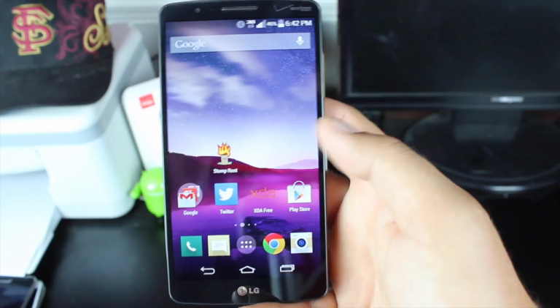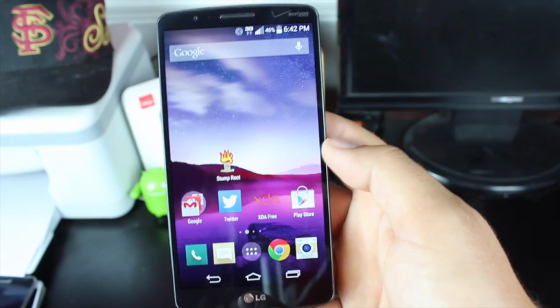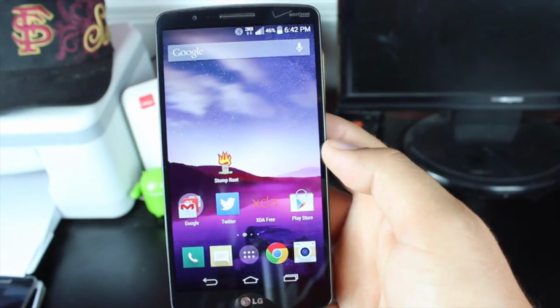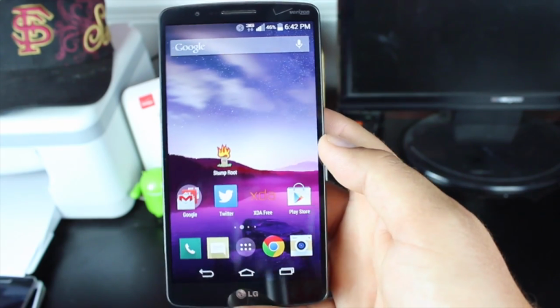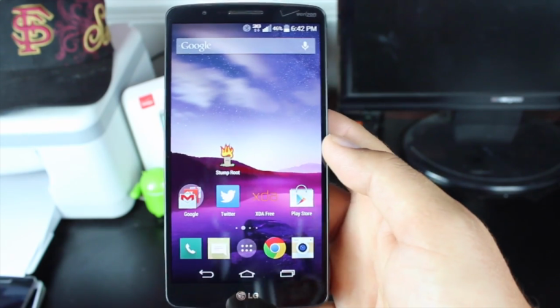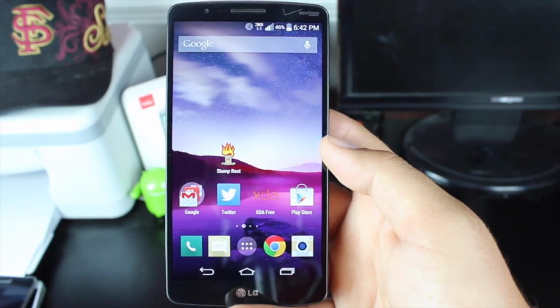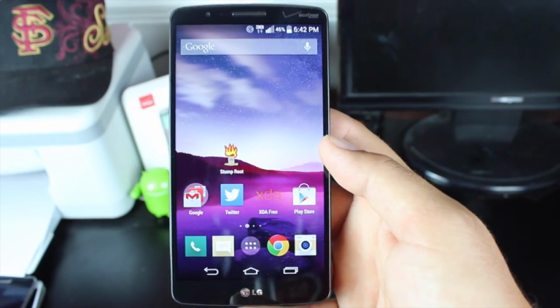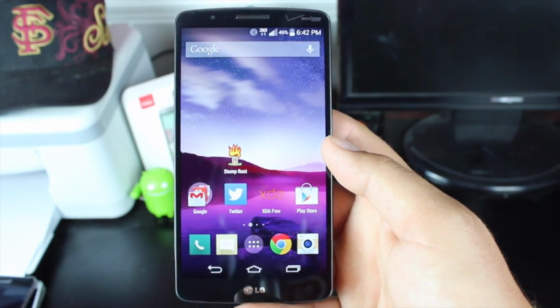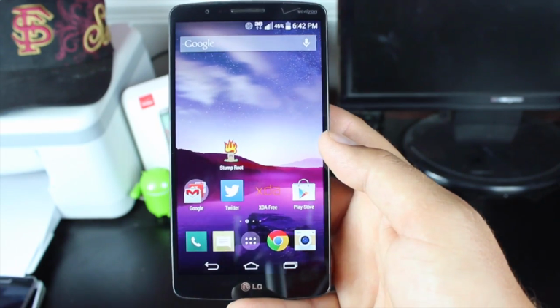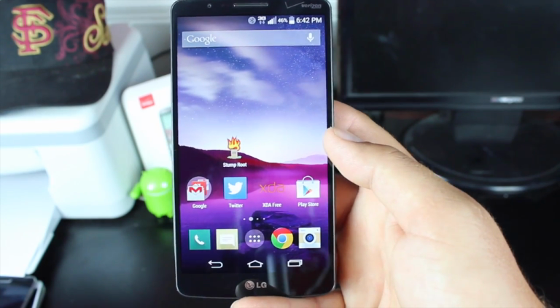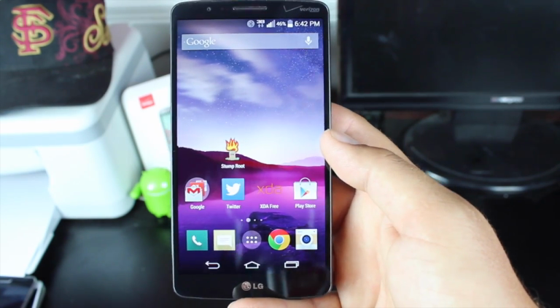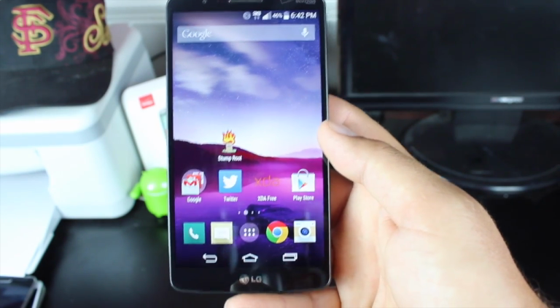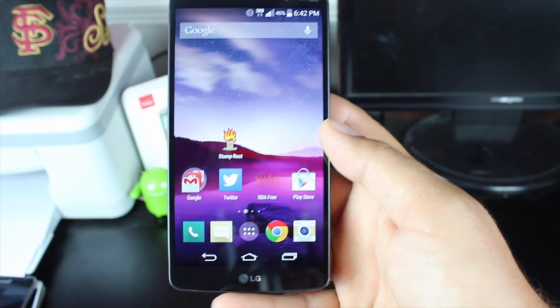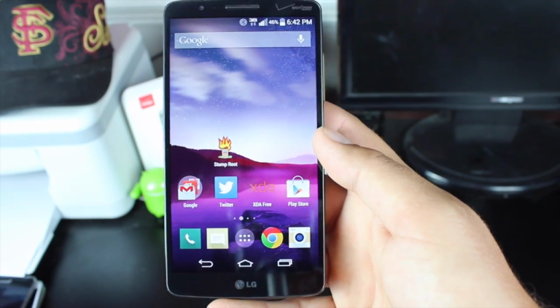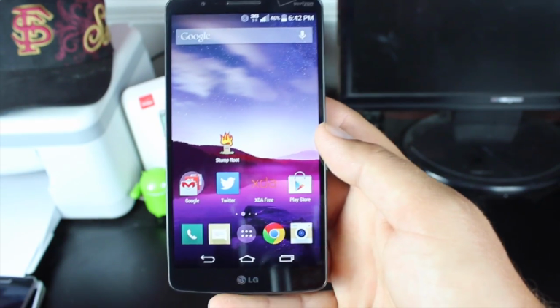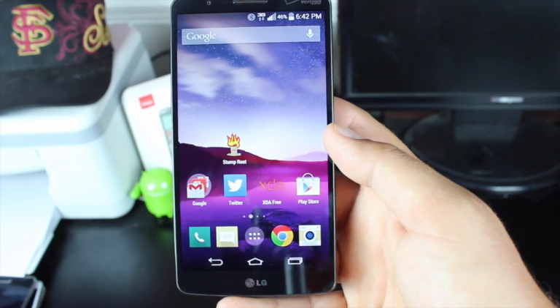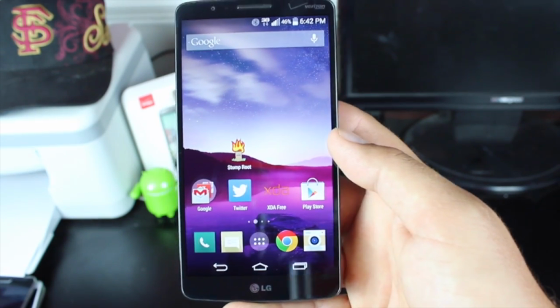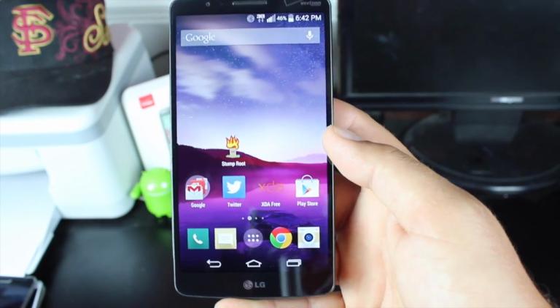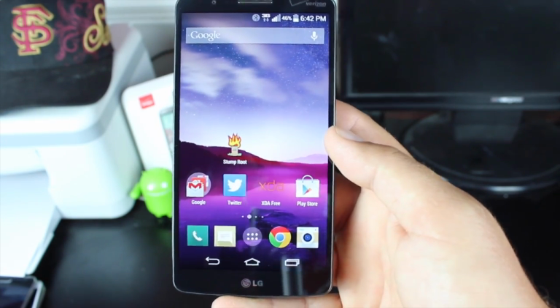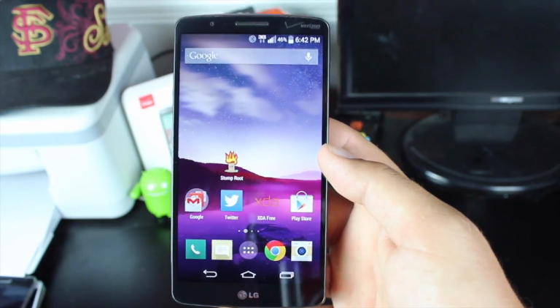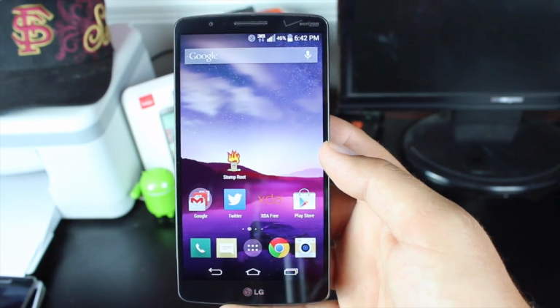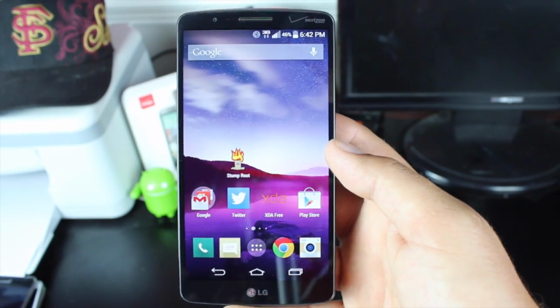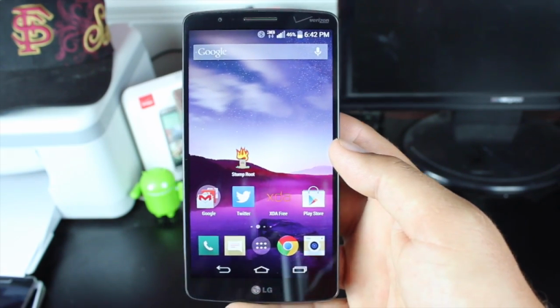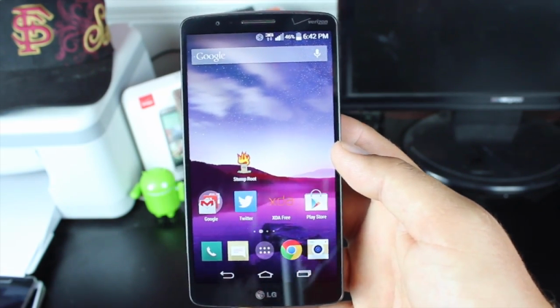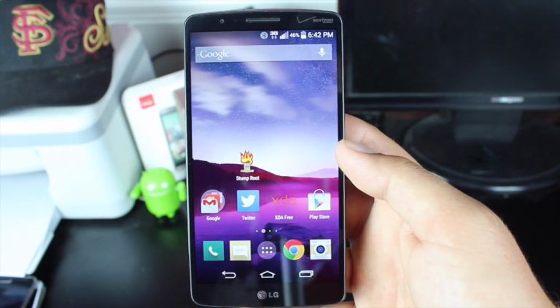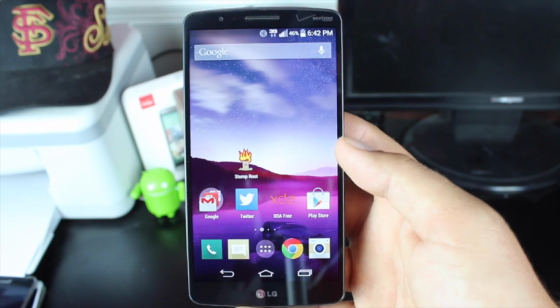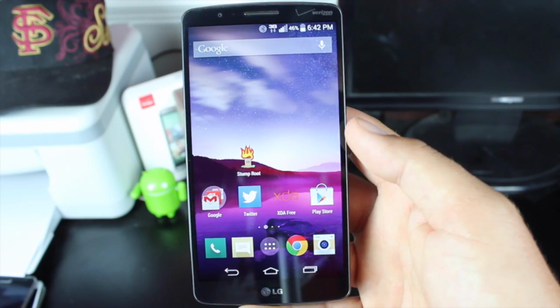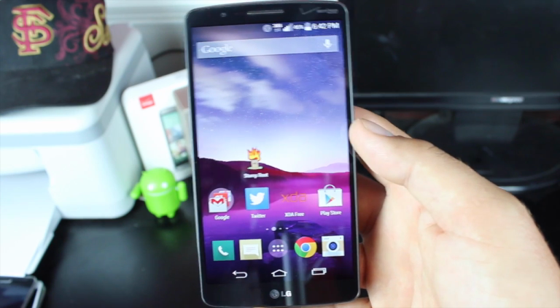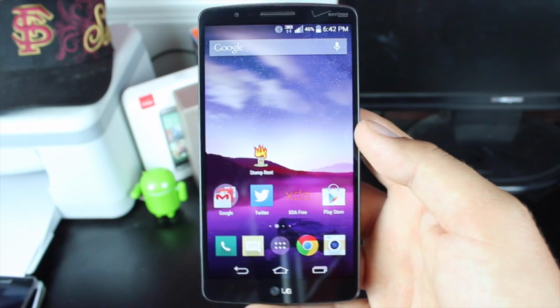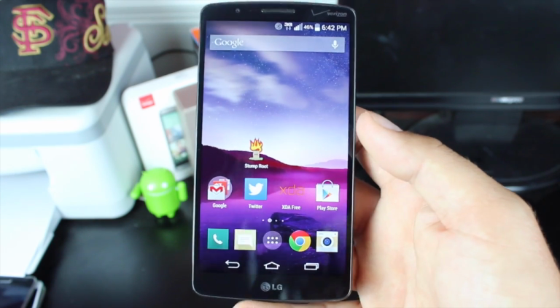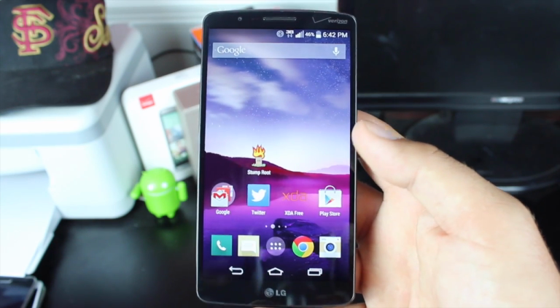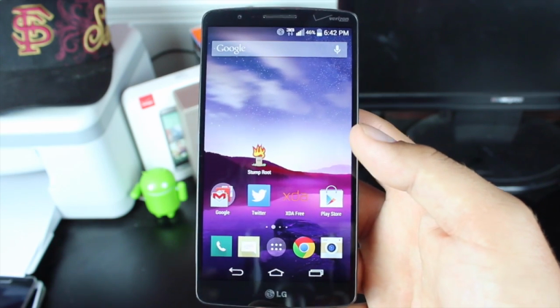Hey guys, Shane Starz with Droid Monitor X. Many of you Sprint users have been awaiting a root method. Today is the day that you have it.